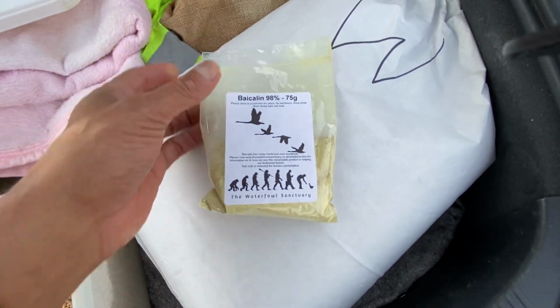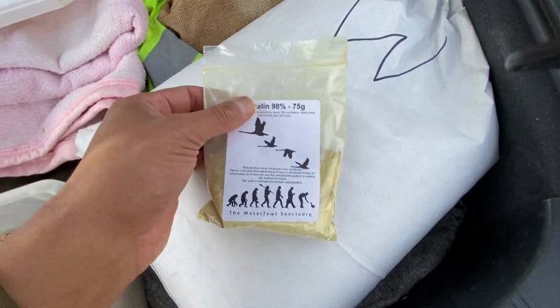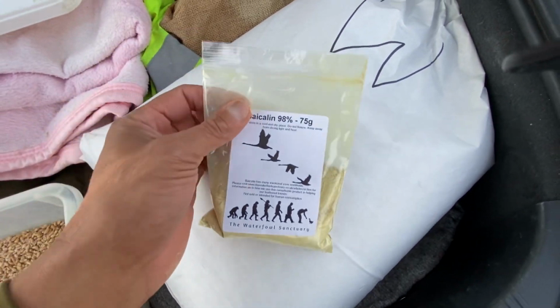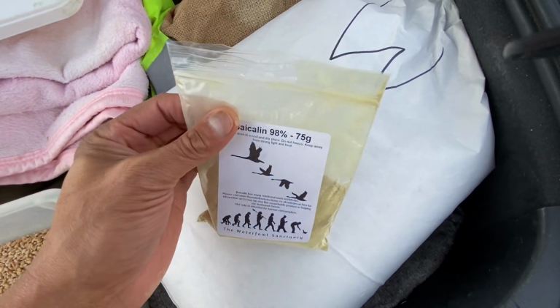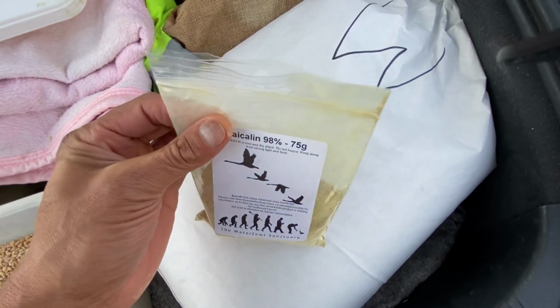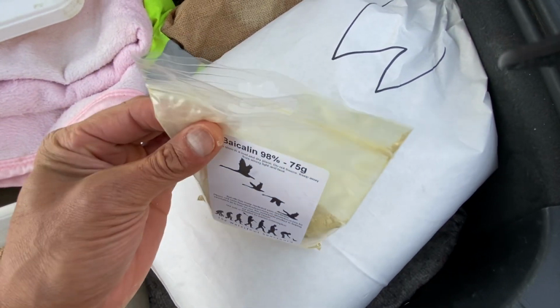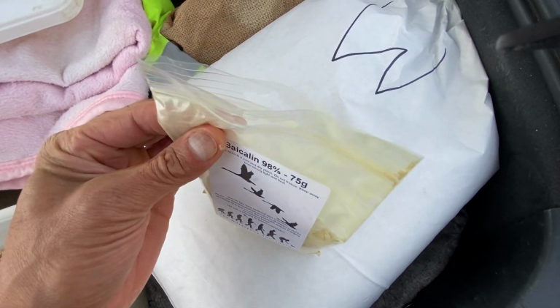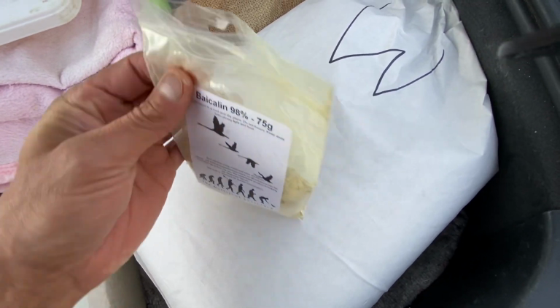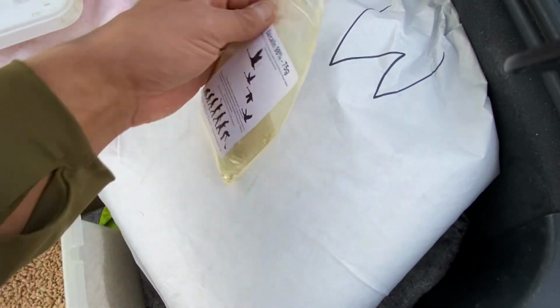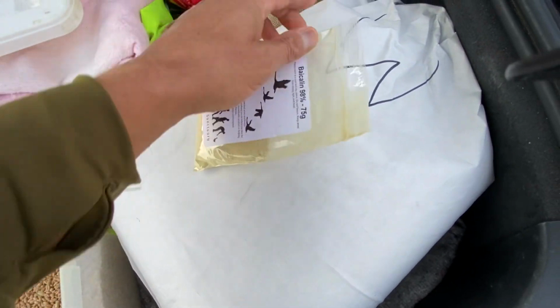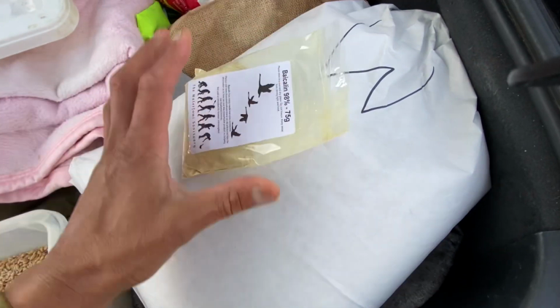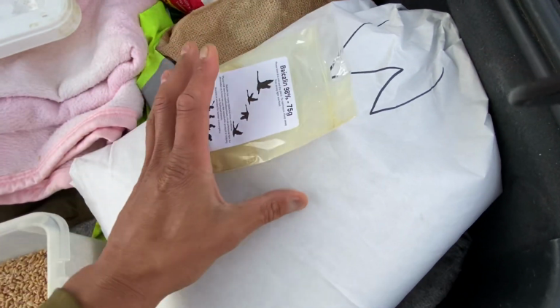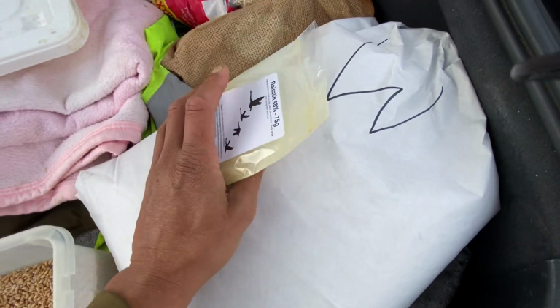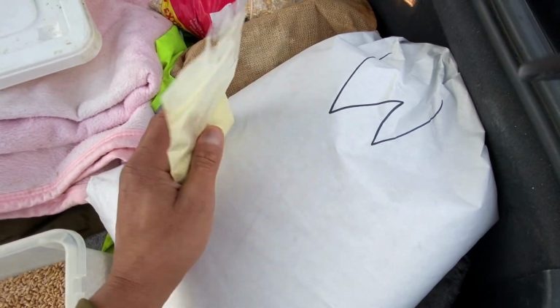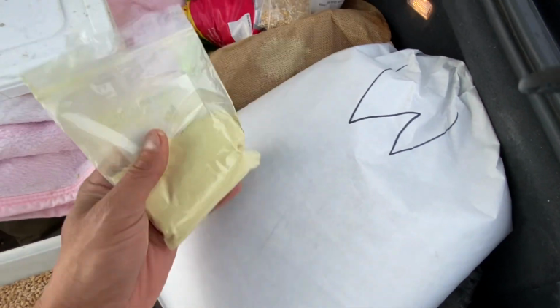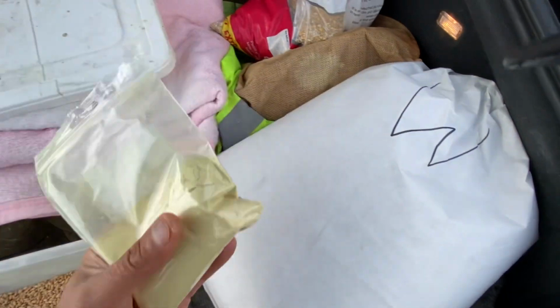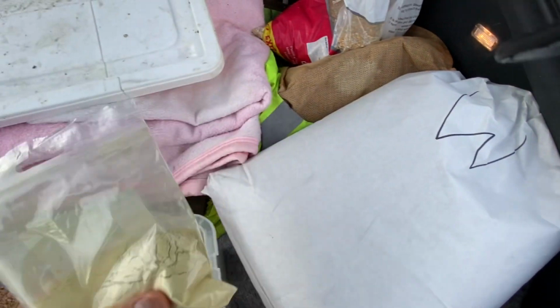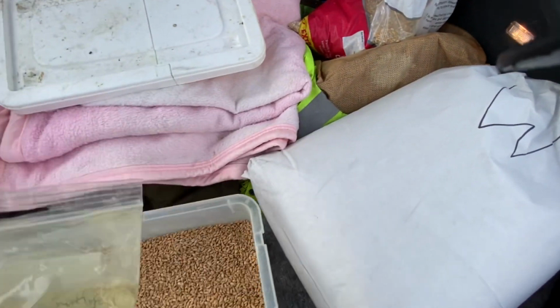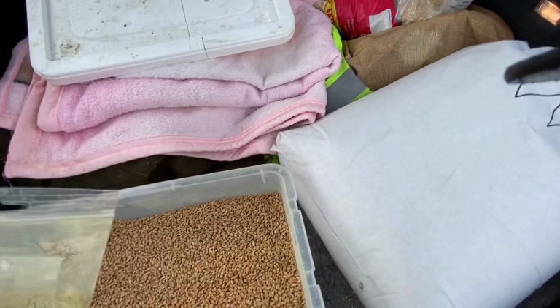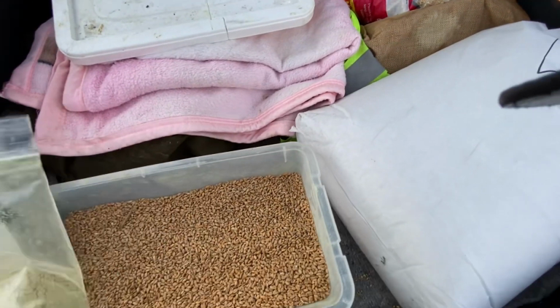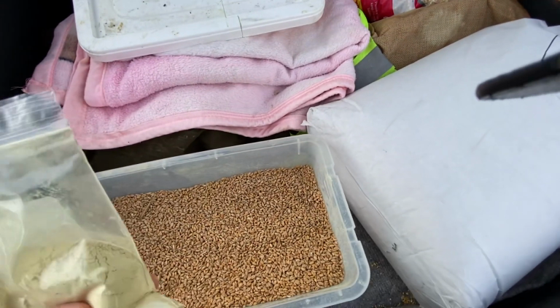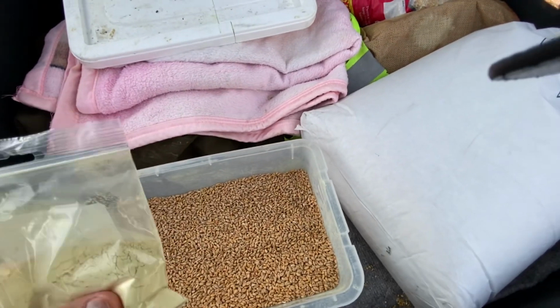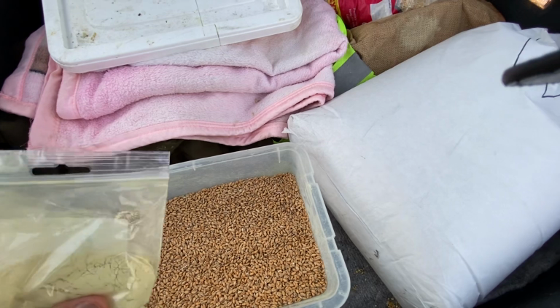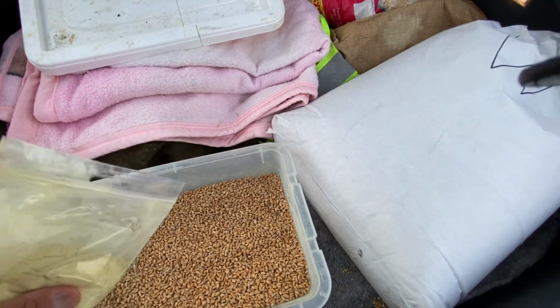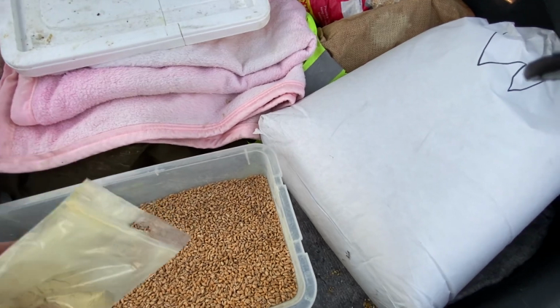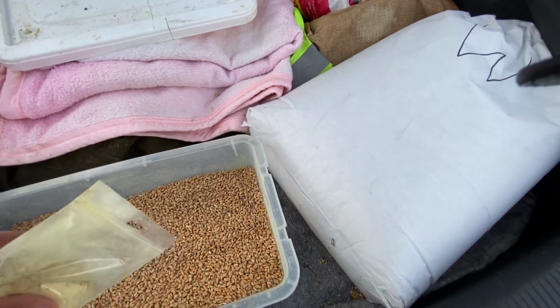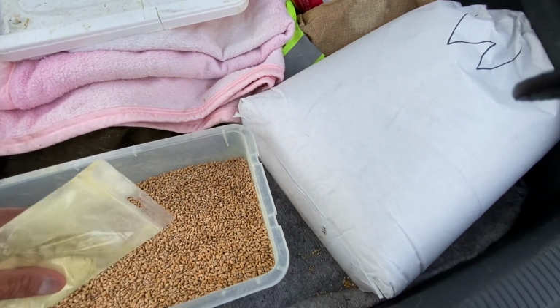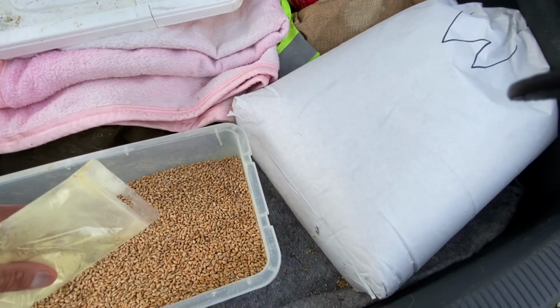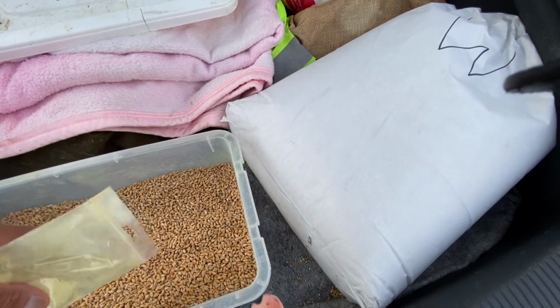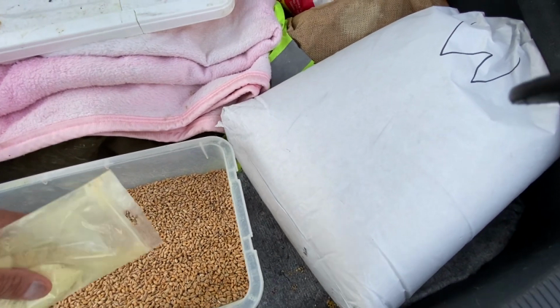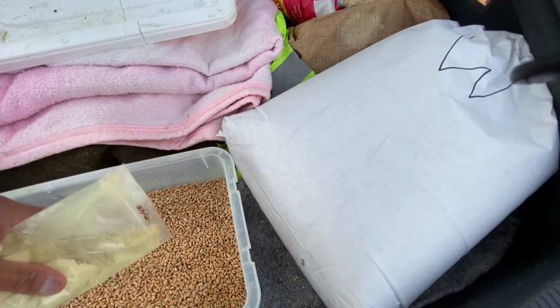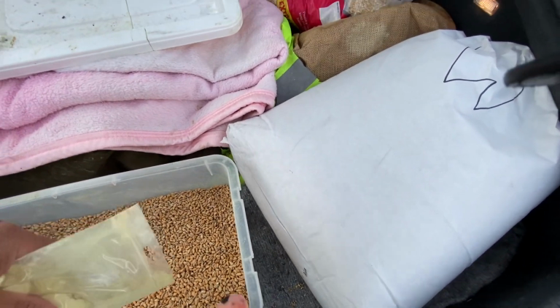You can buy it online — £18 a bag. This is our third bag in three weeks.